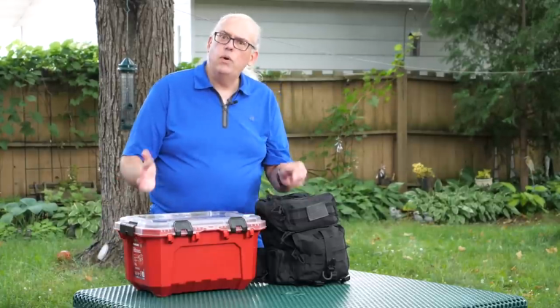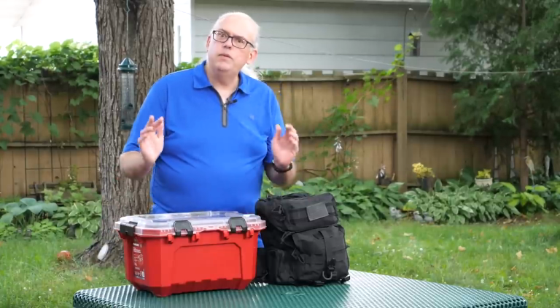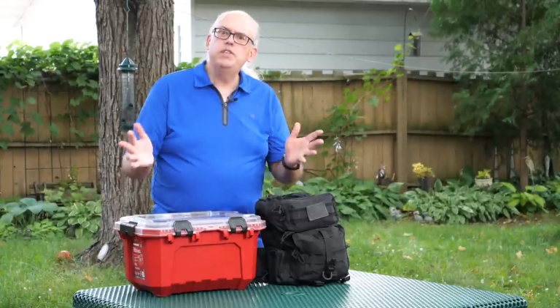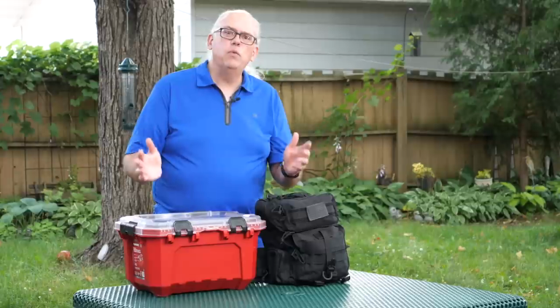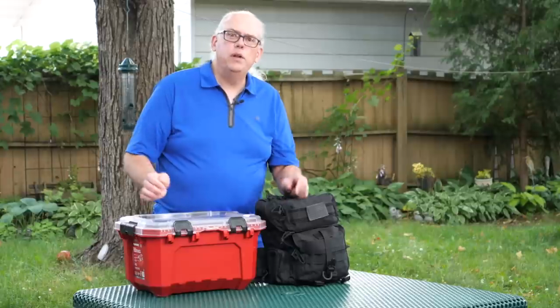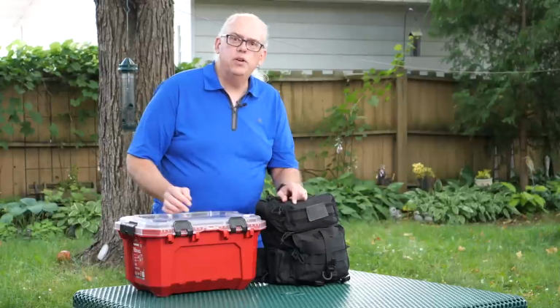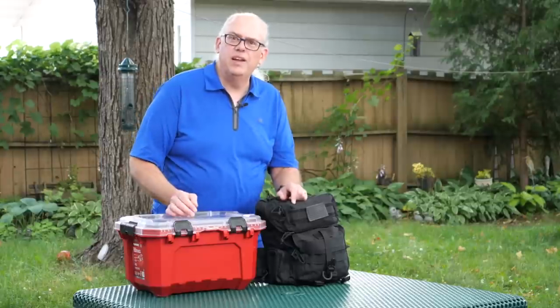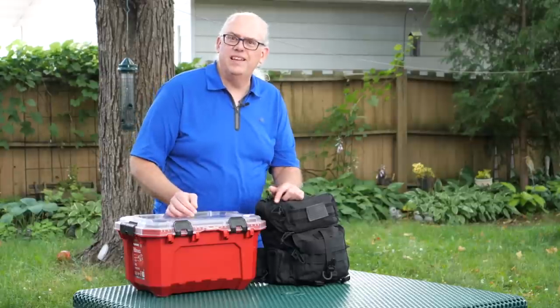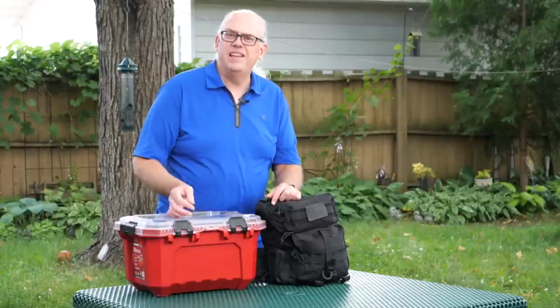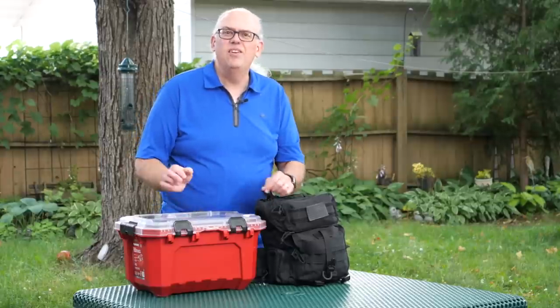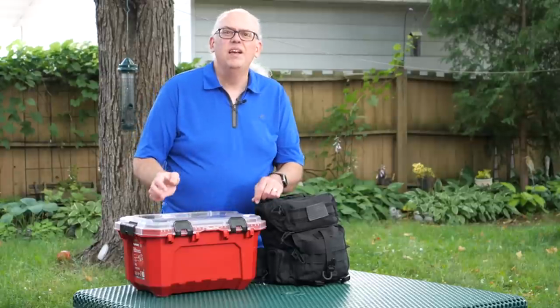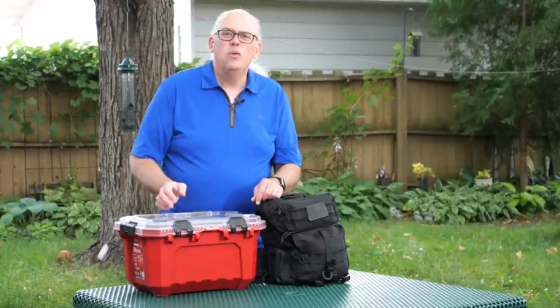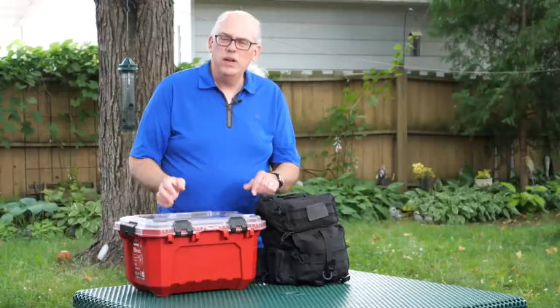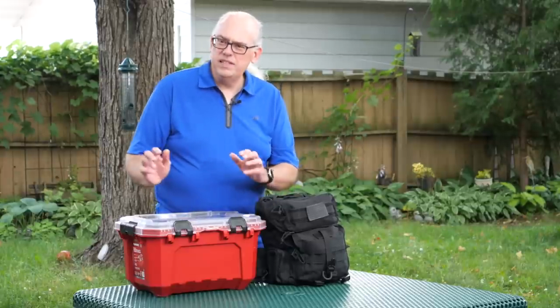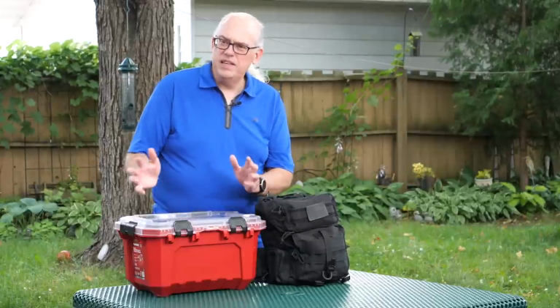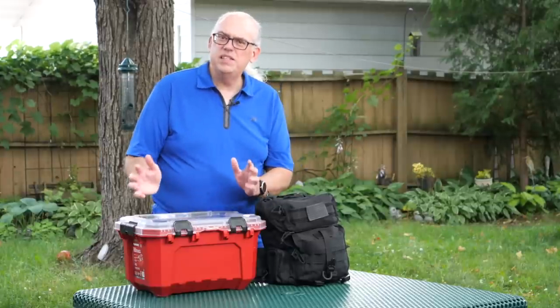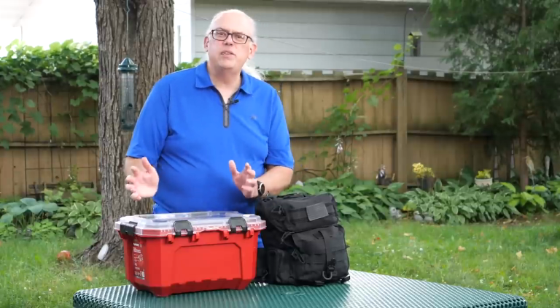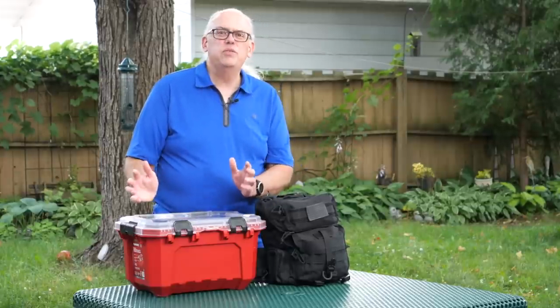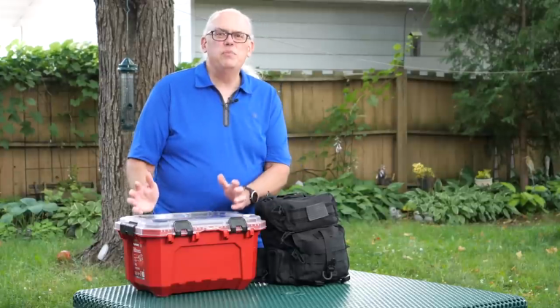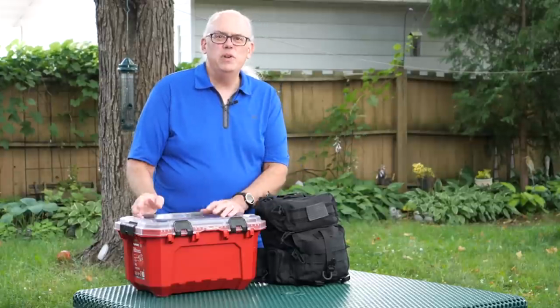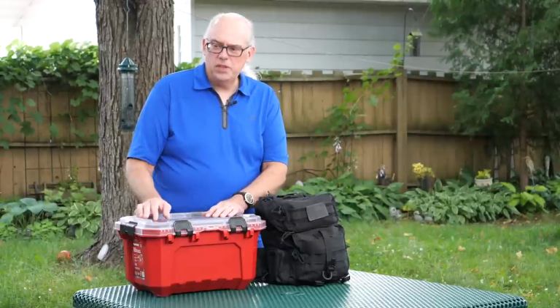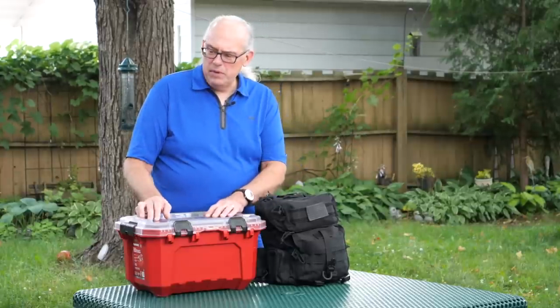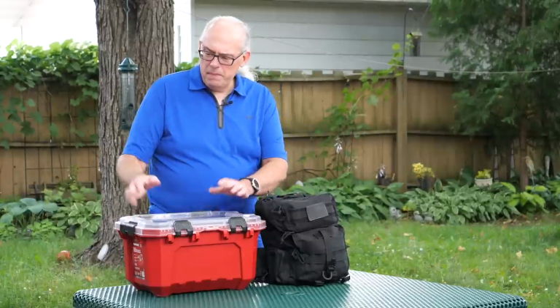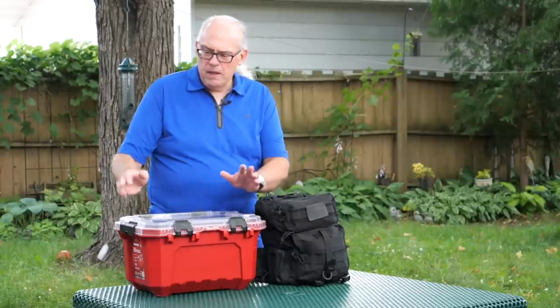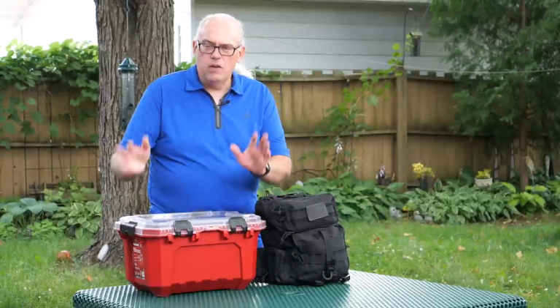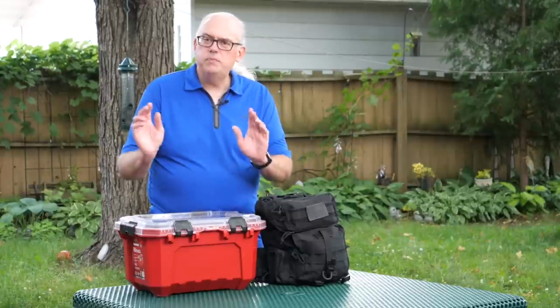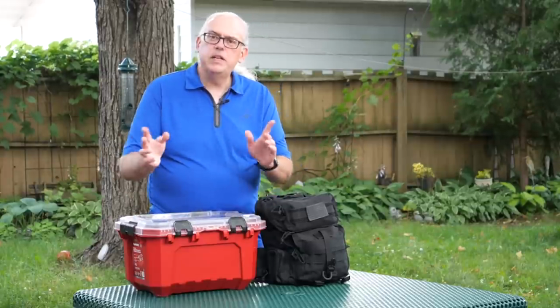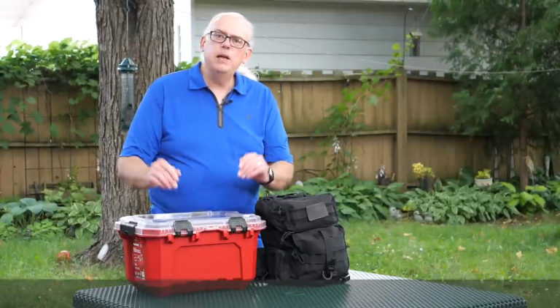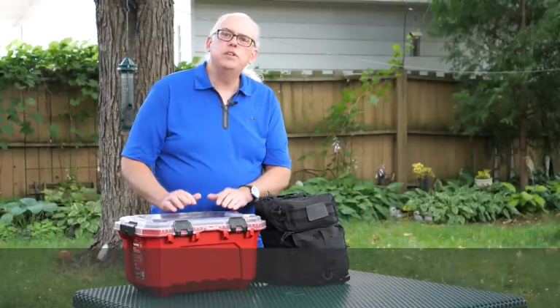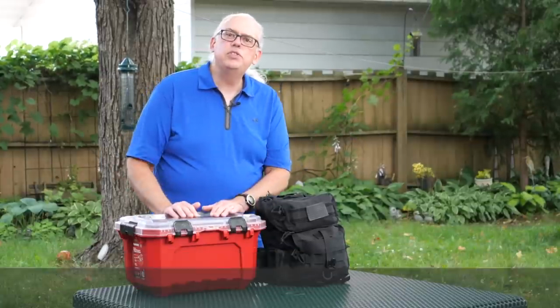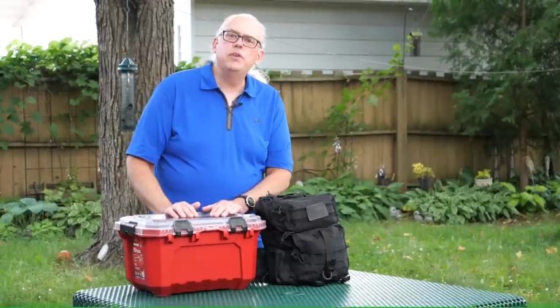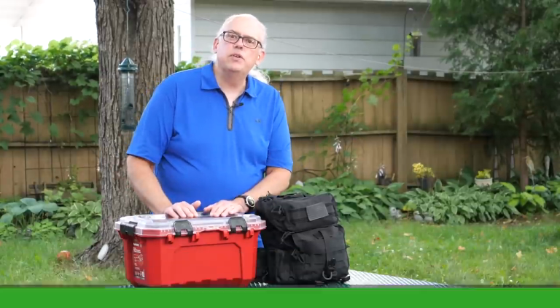Did you ever wonder what antennas I bring with me? Well, today I'm going to show you.